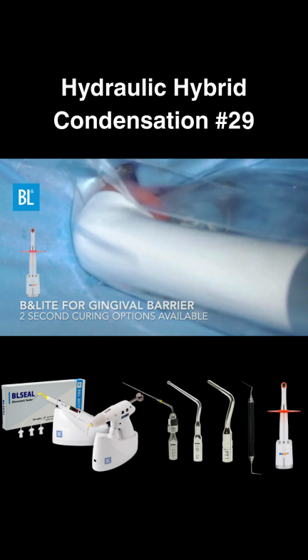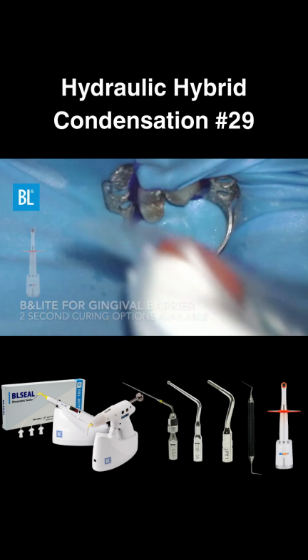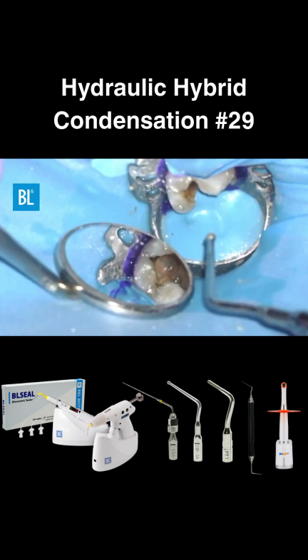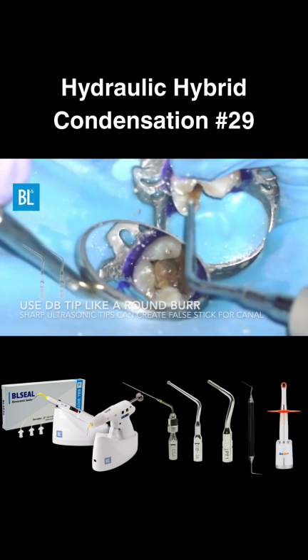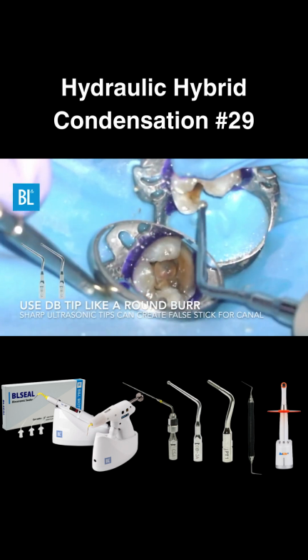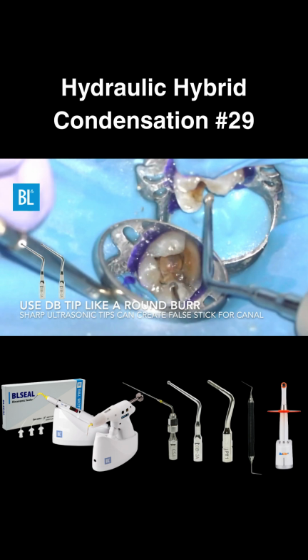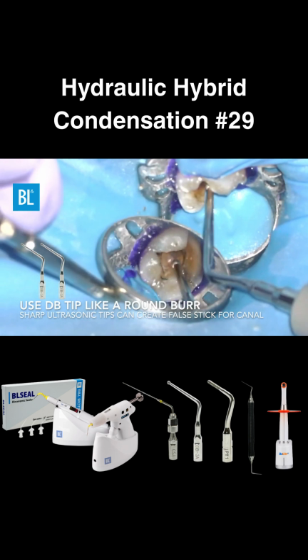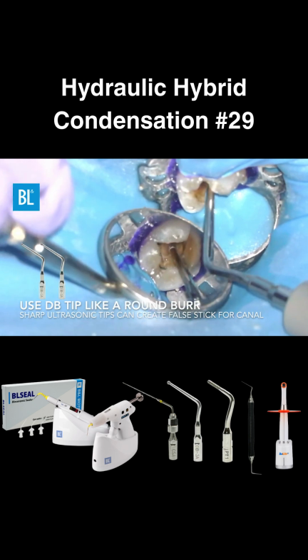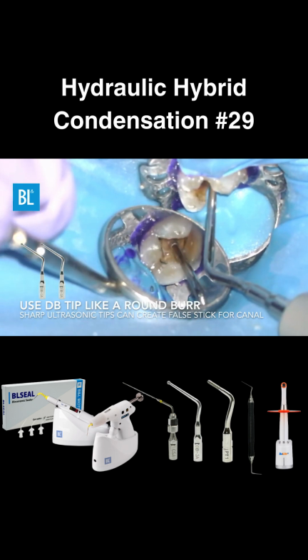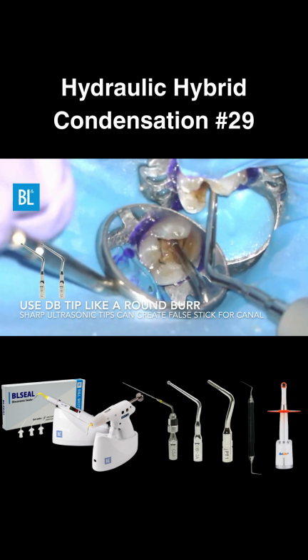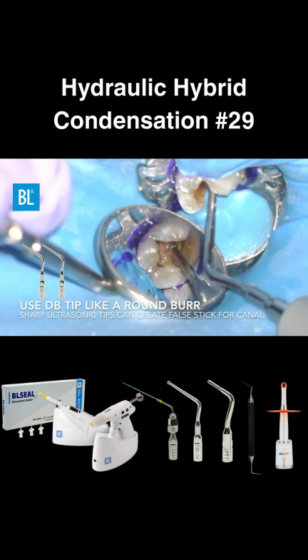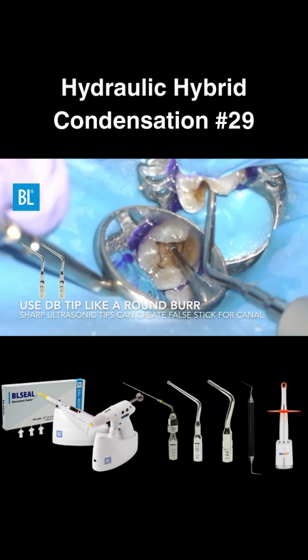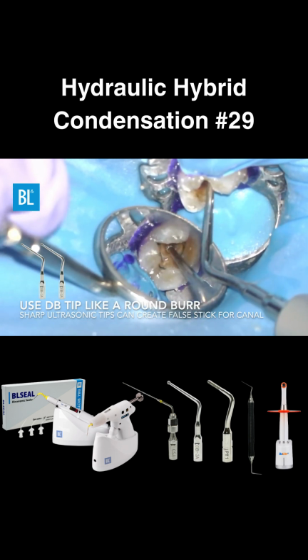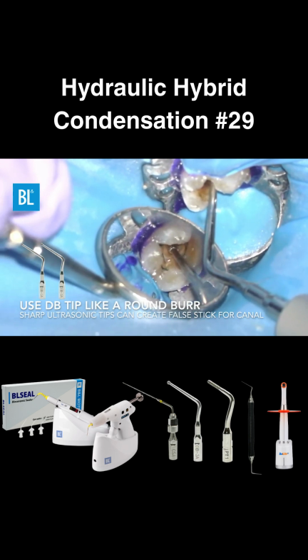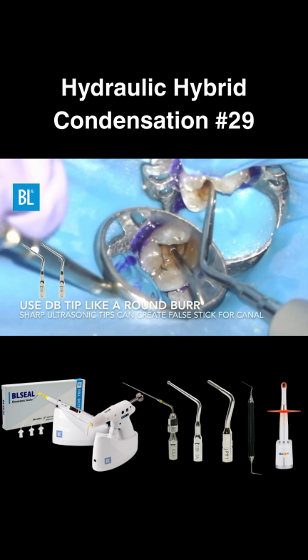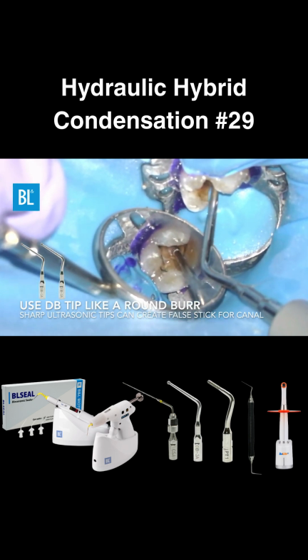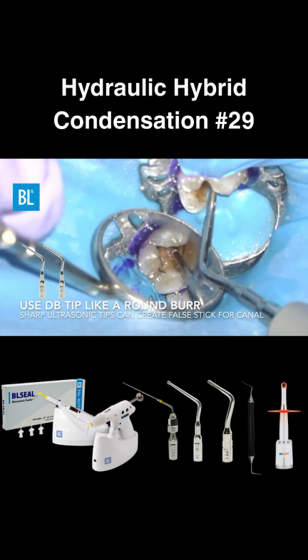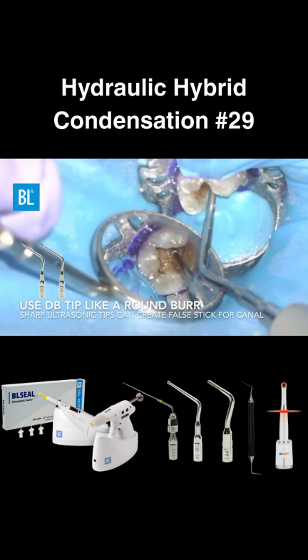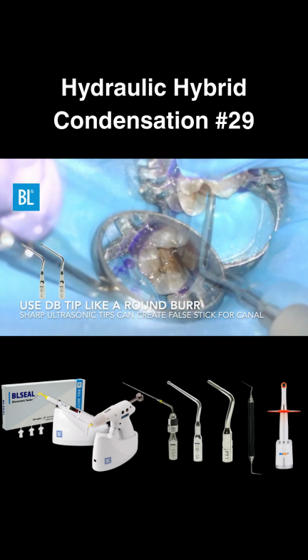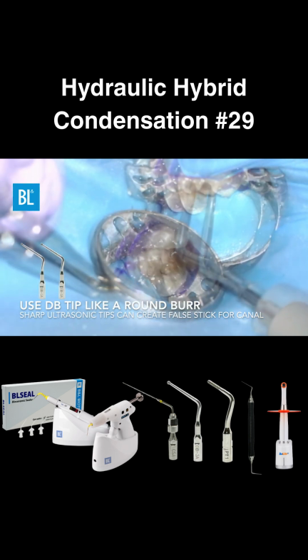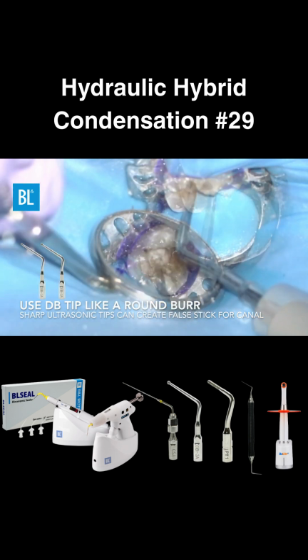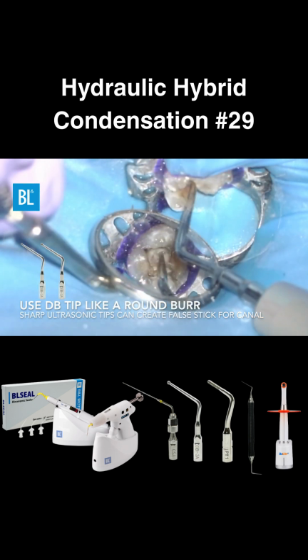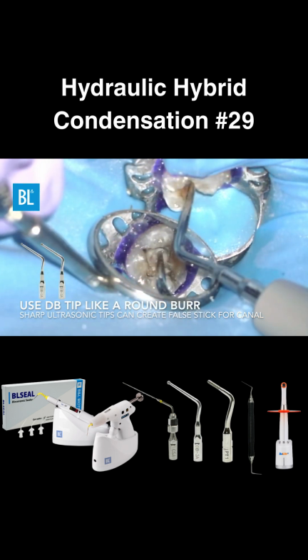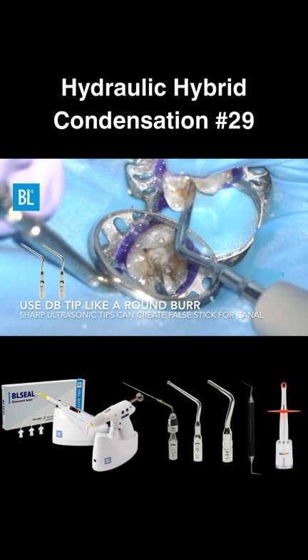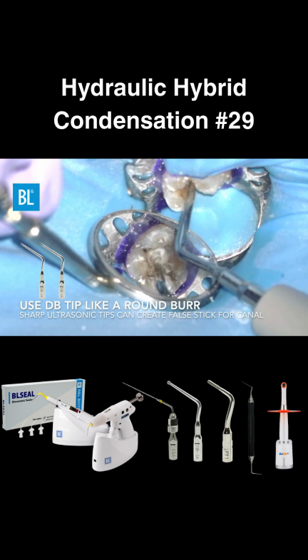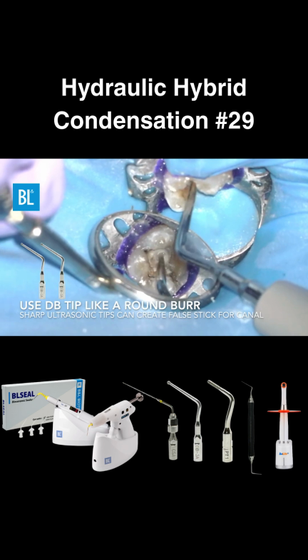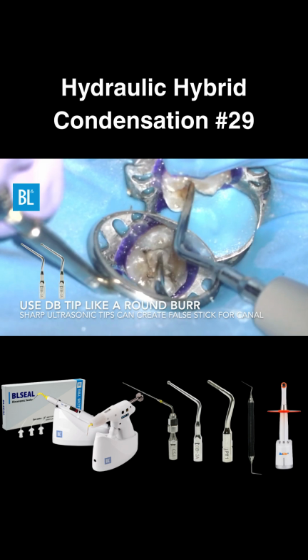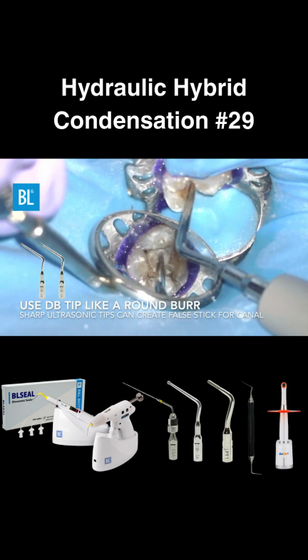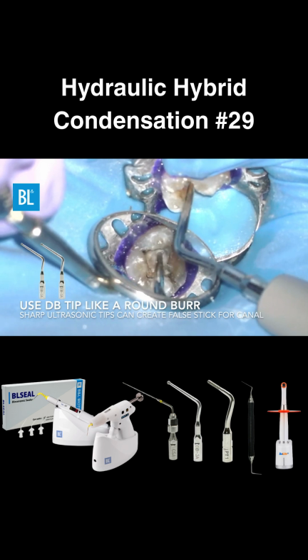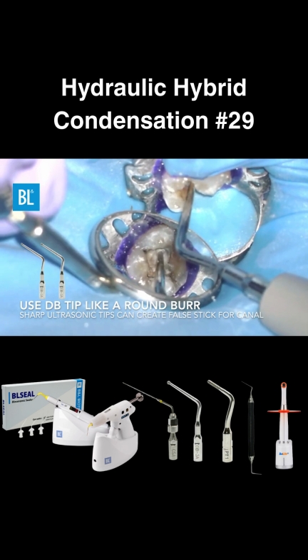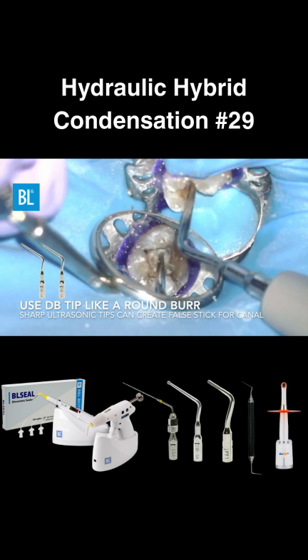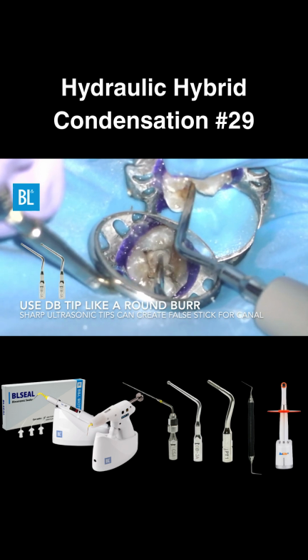Use a diamond ball tip, also known as a DB tip, to safely uncover the canal without risking perforation.